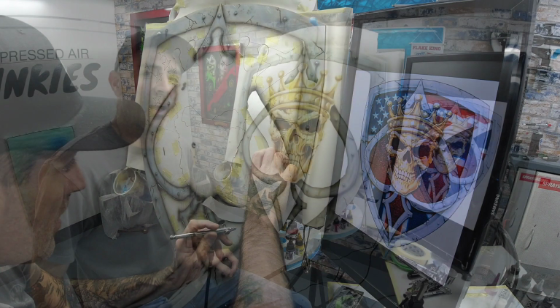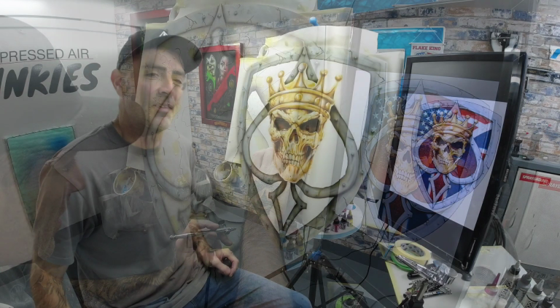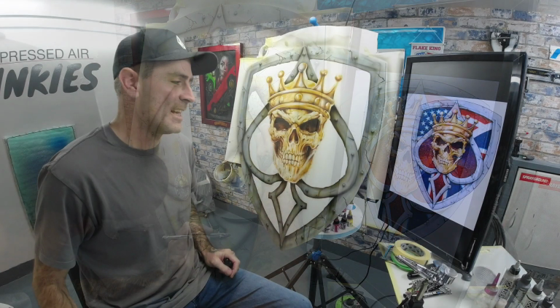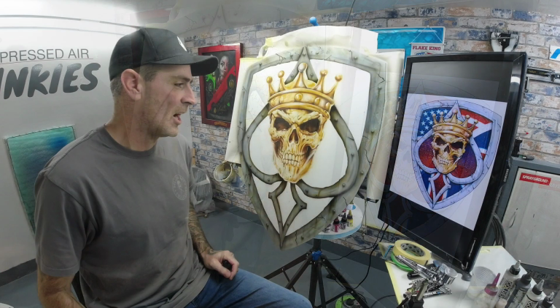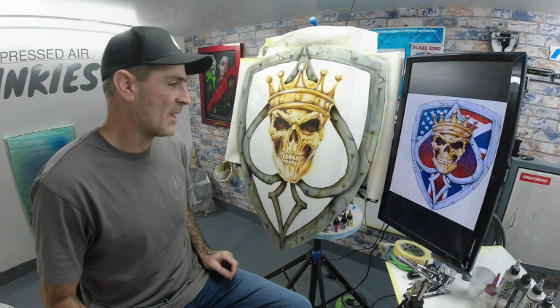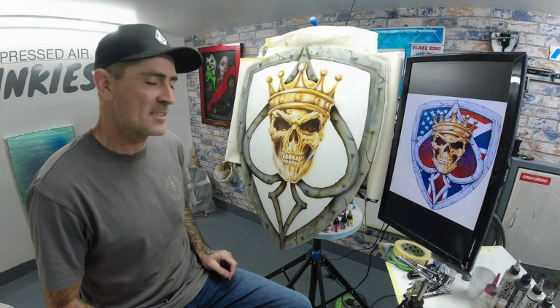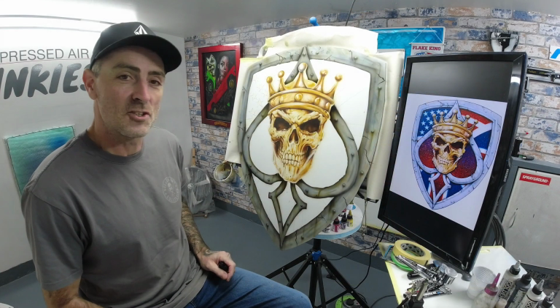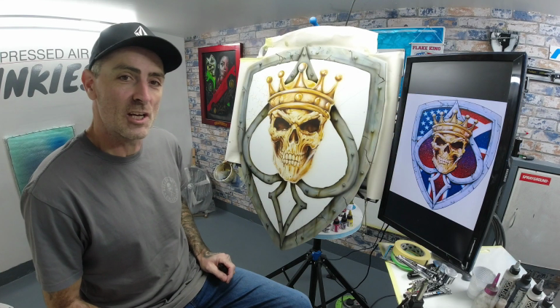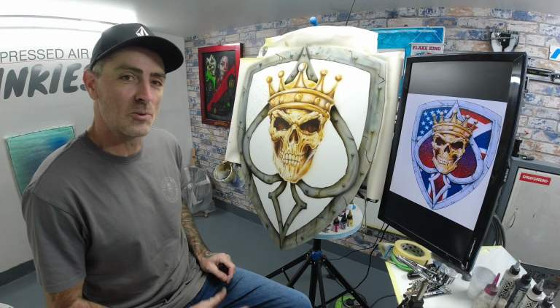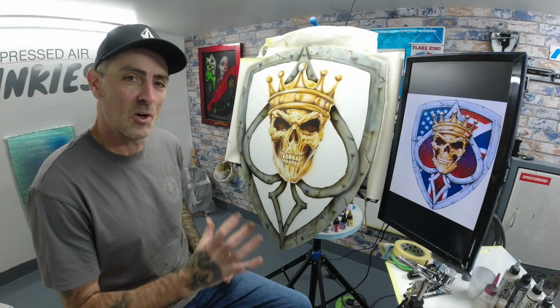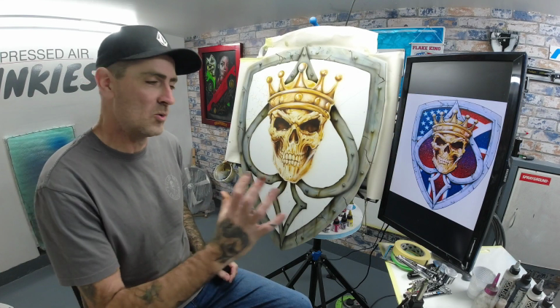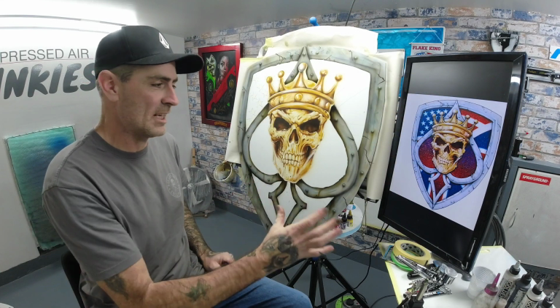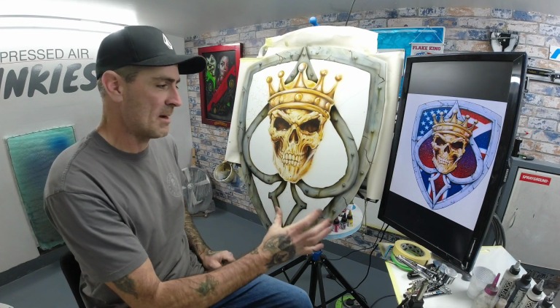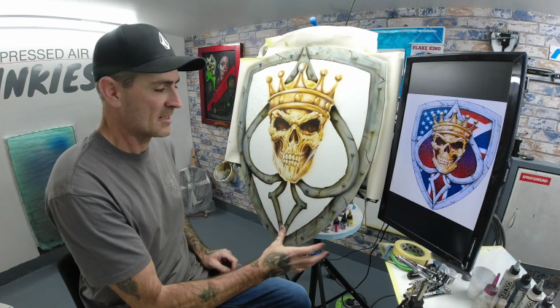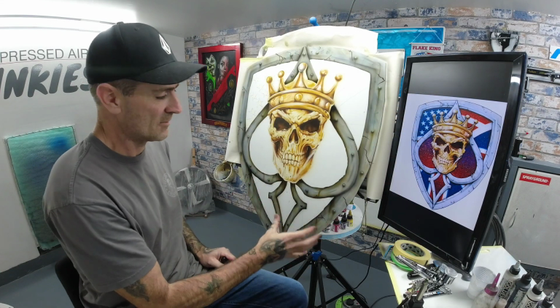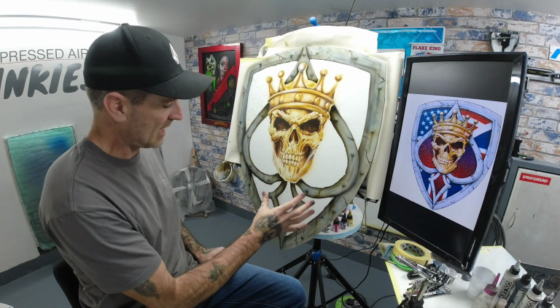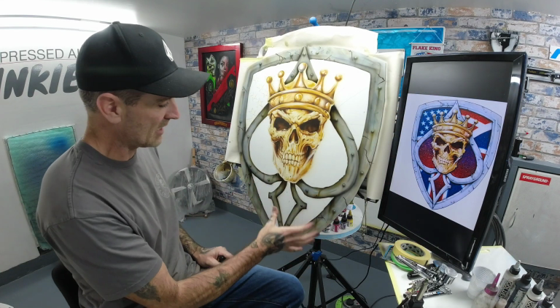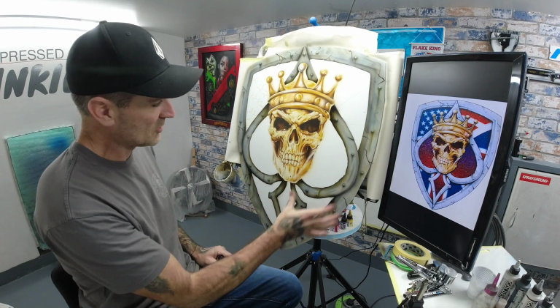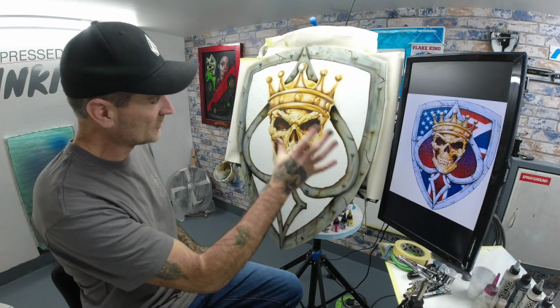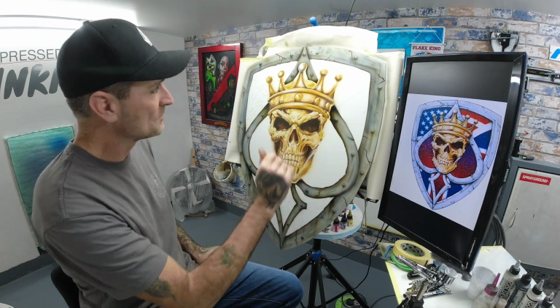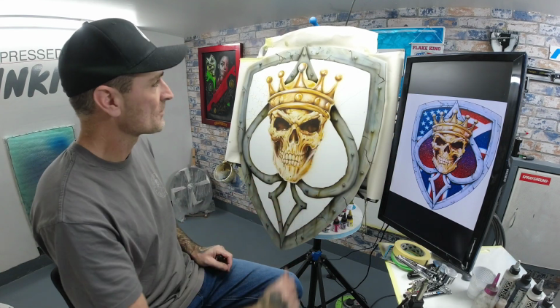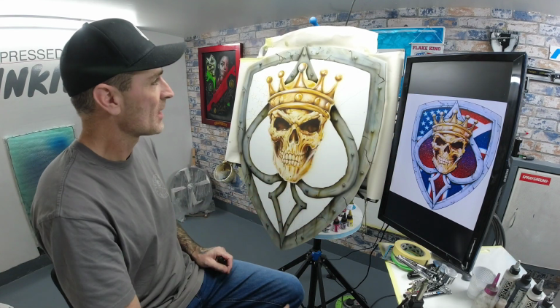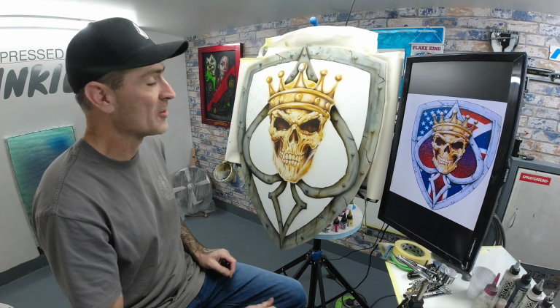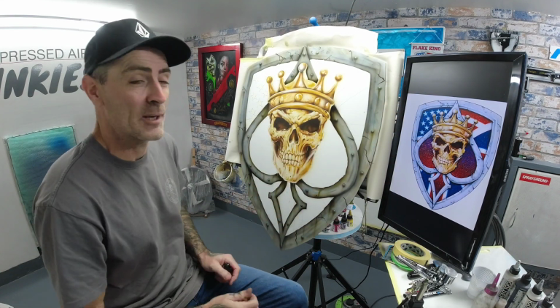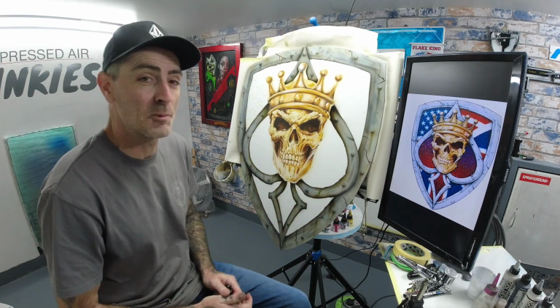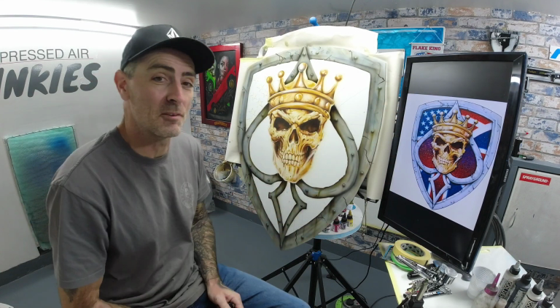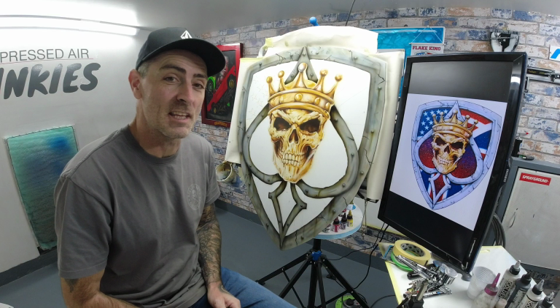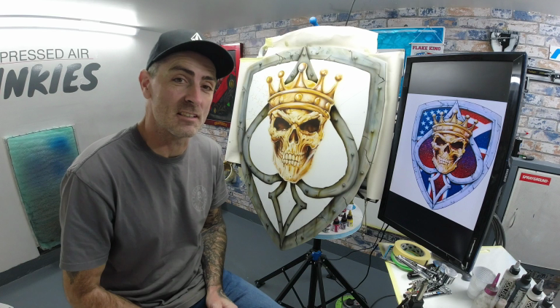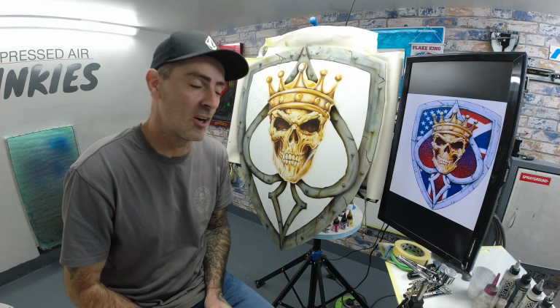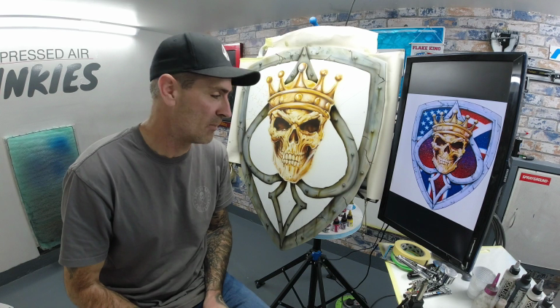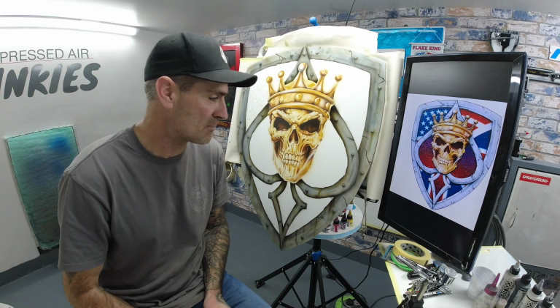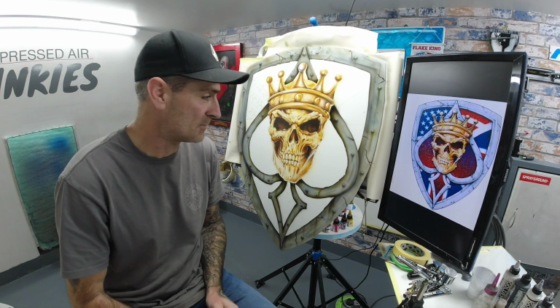And there you go, there's the shield, all demasked and done. How do you think I'm going to do it in that time lapse?